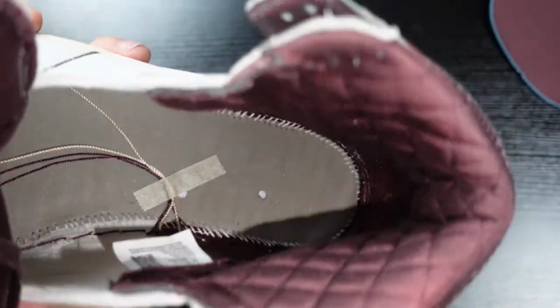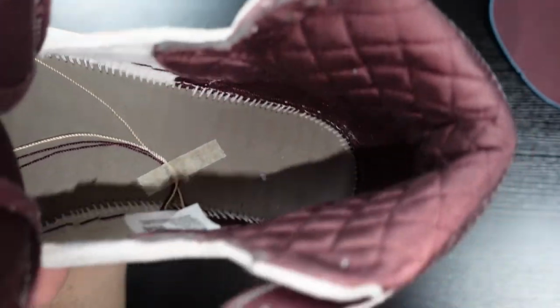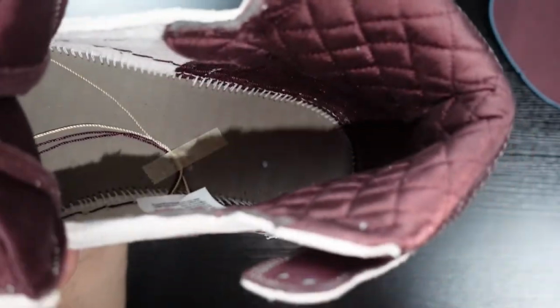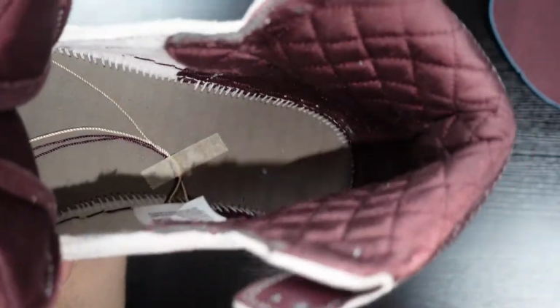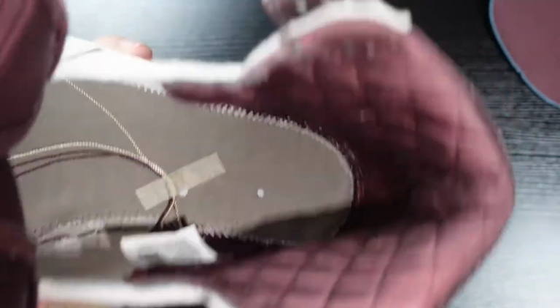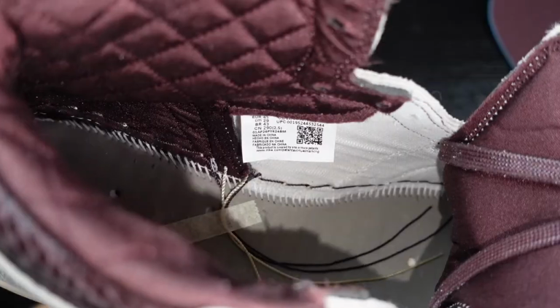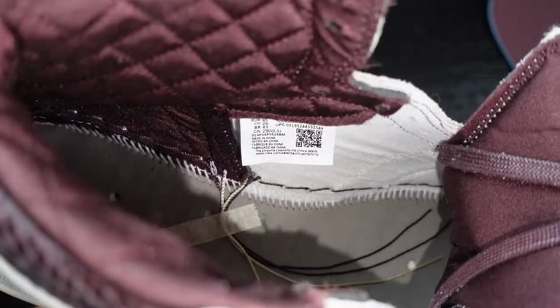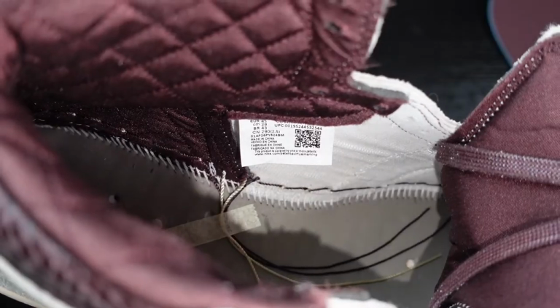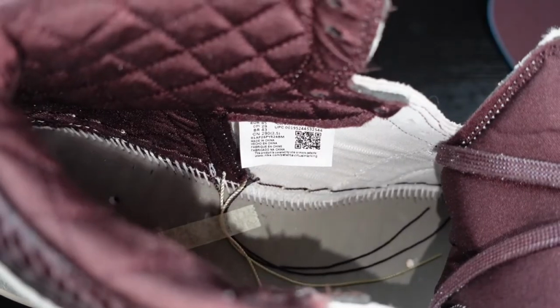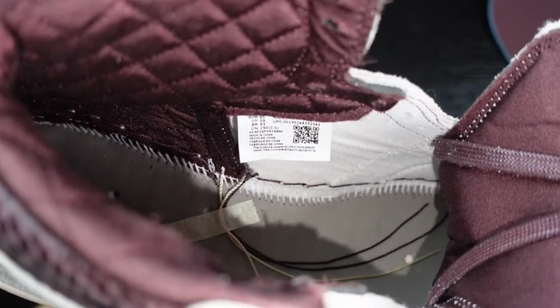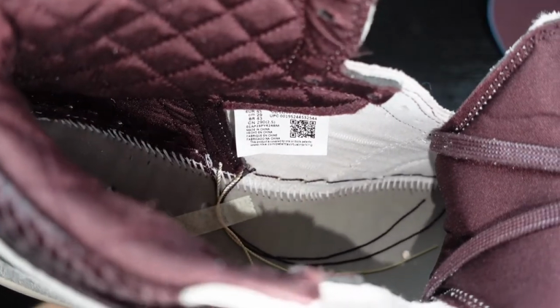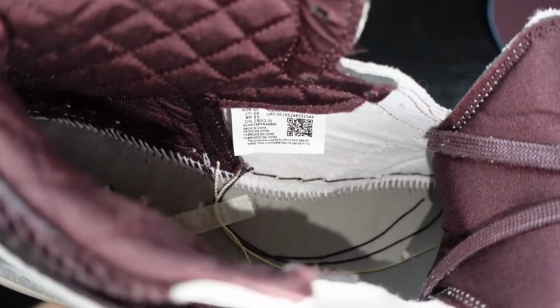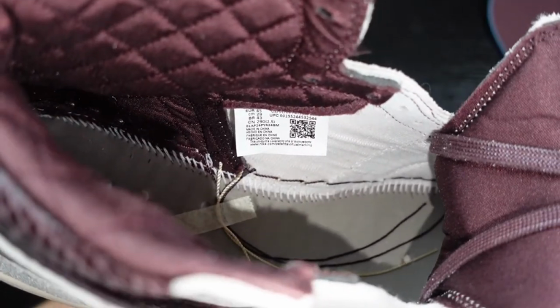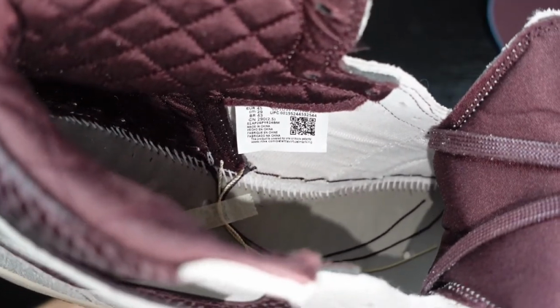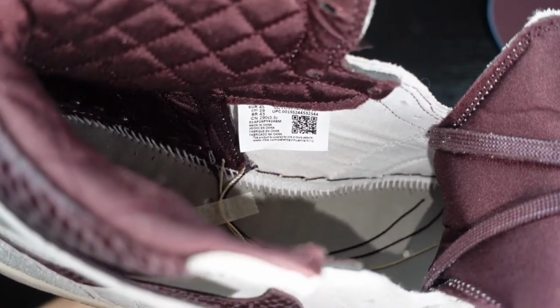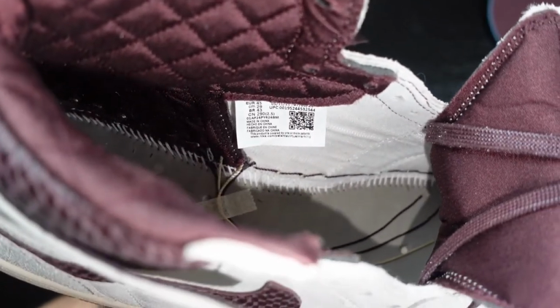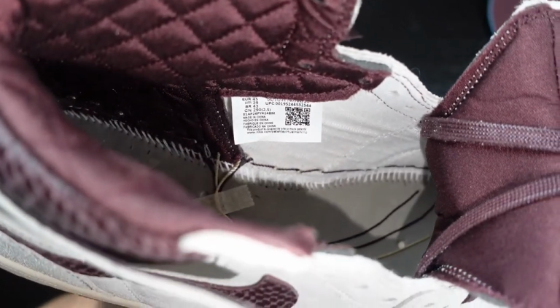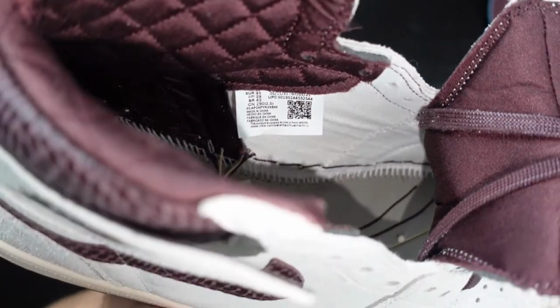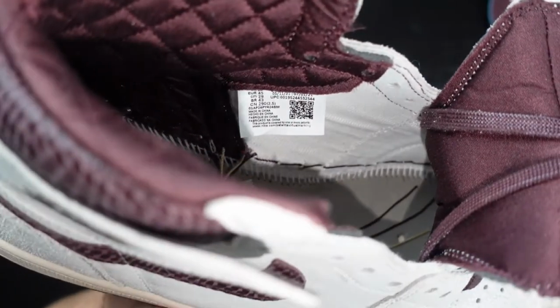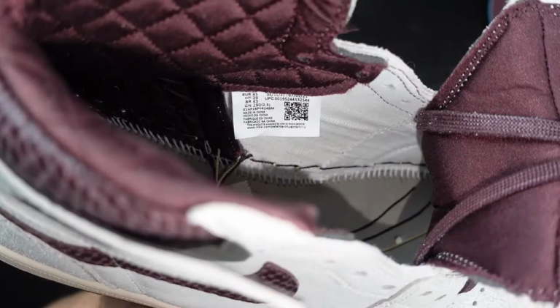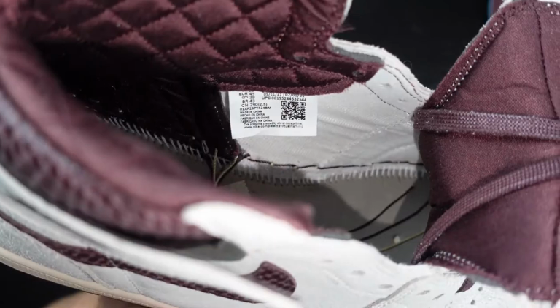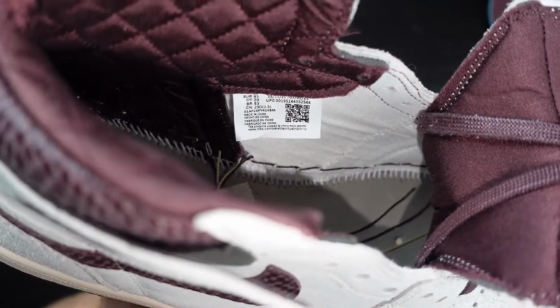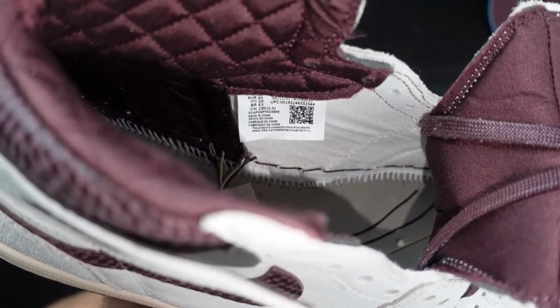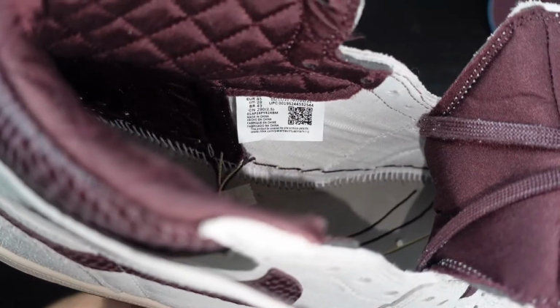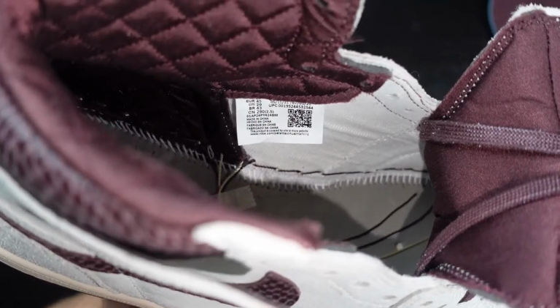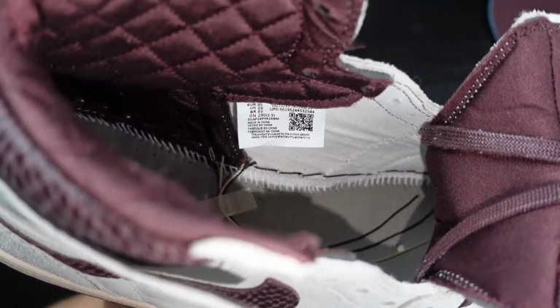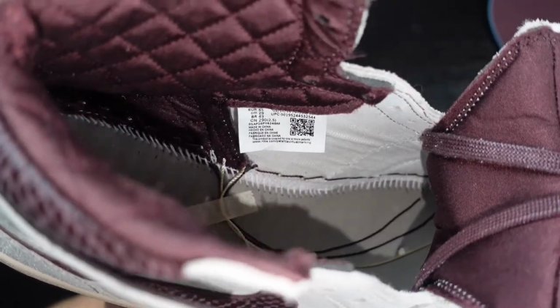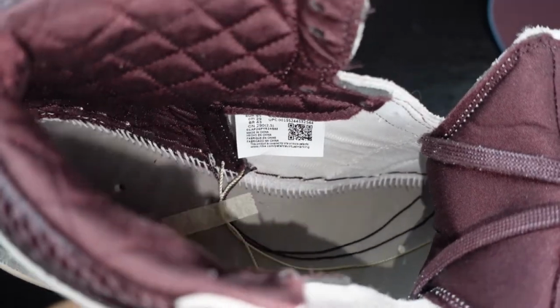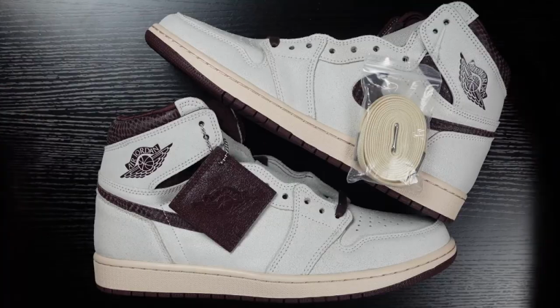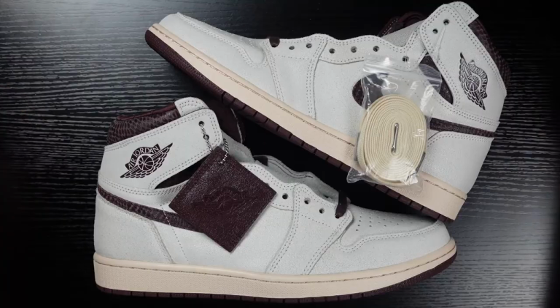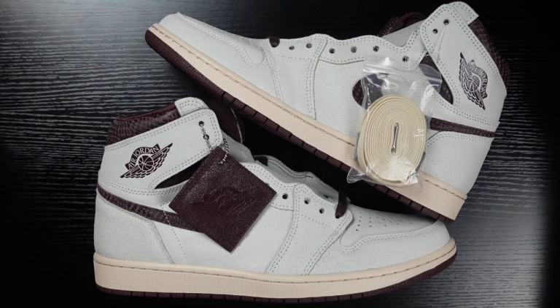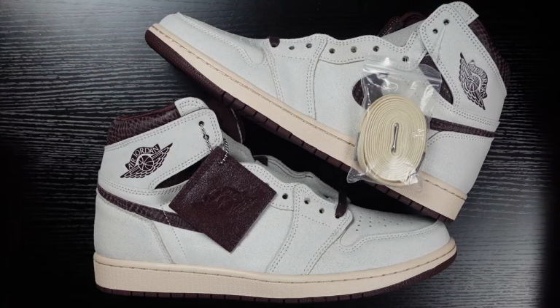We do have a standard Jordan One strobel with two visible guide holes and a good amount of white stitching. And here is the inside size tag for all your legit checking needs.